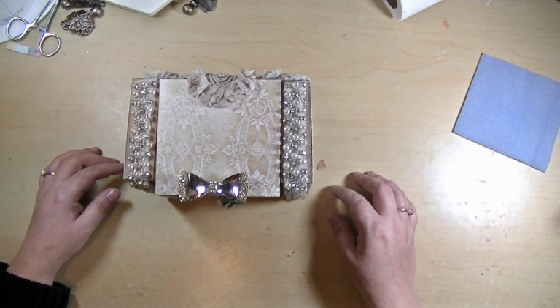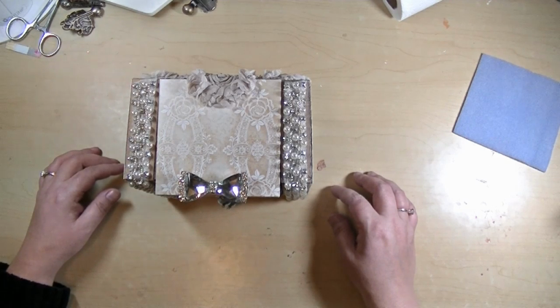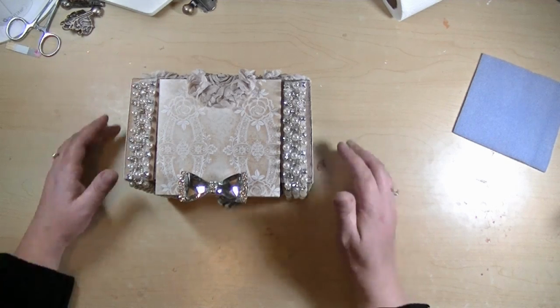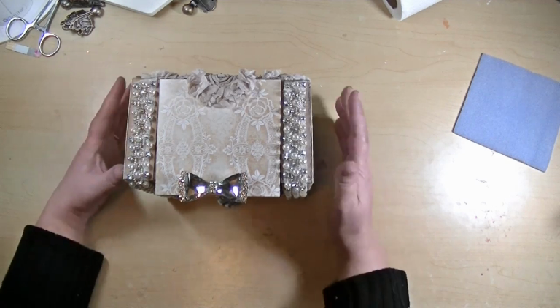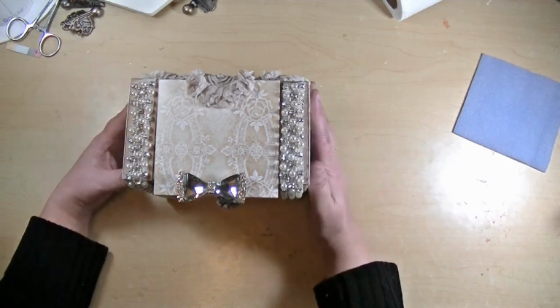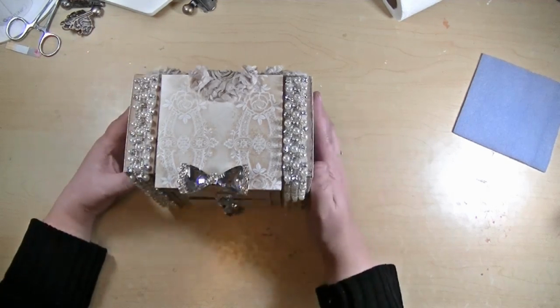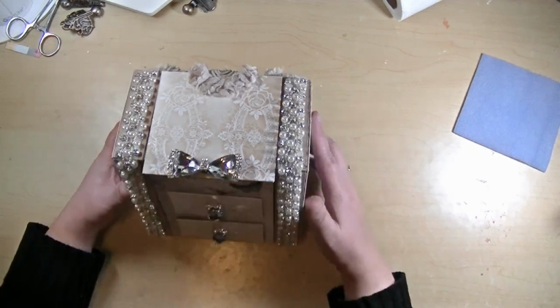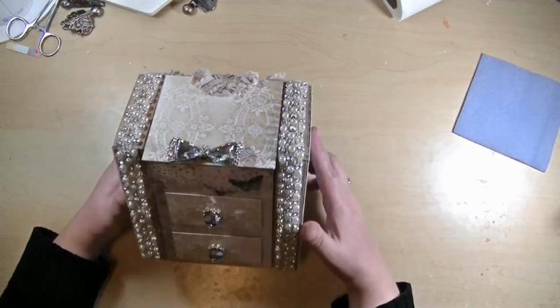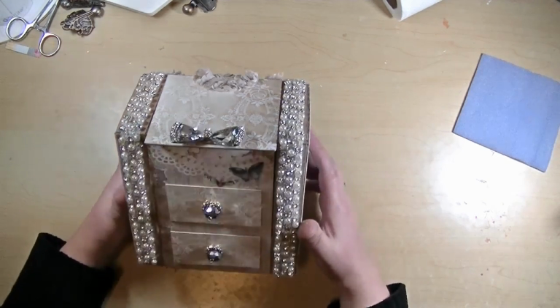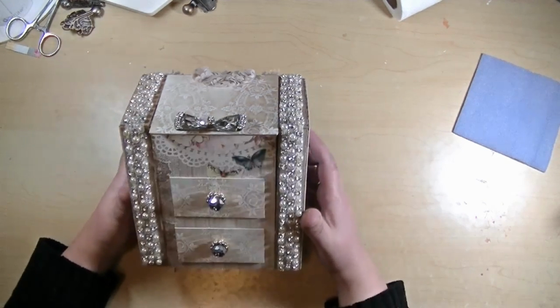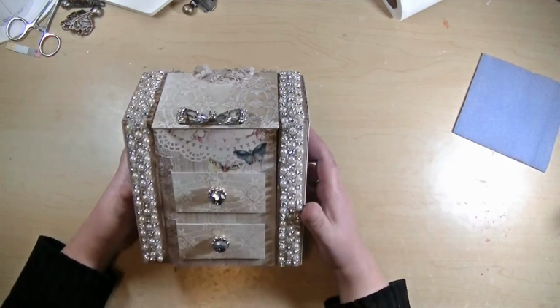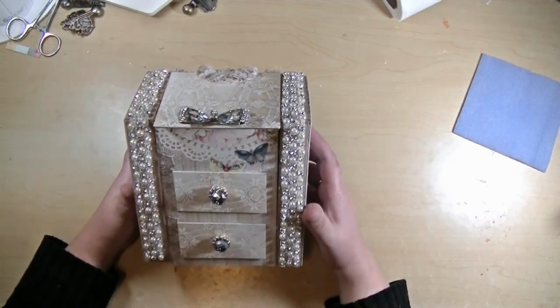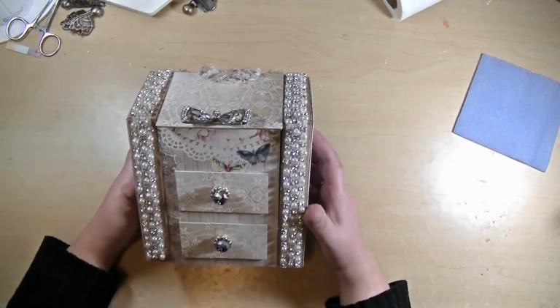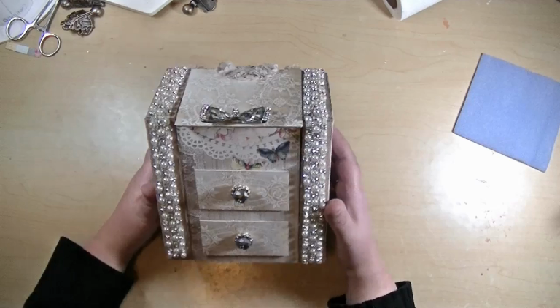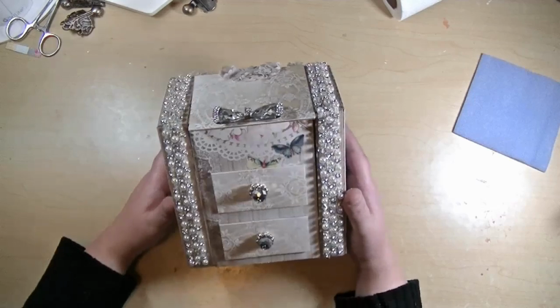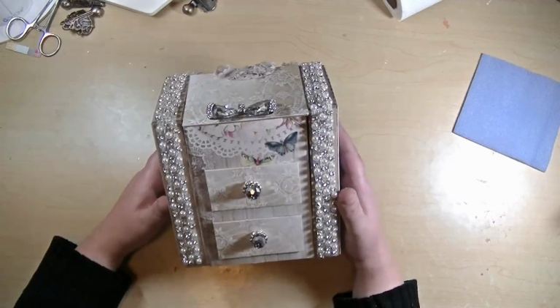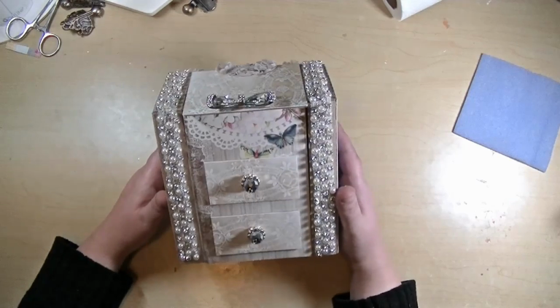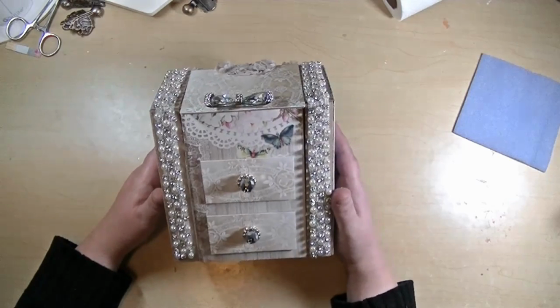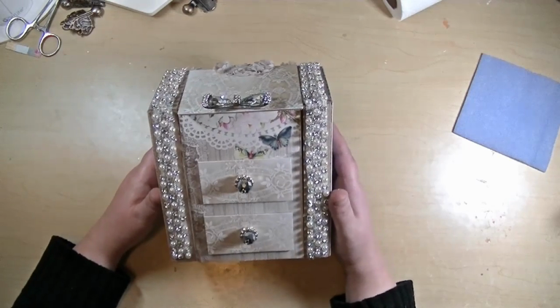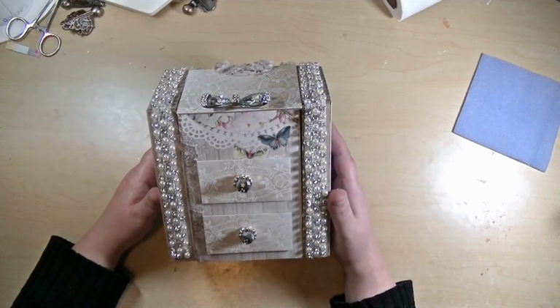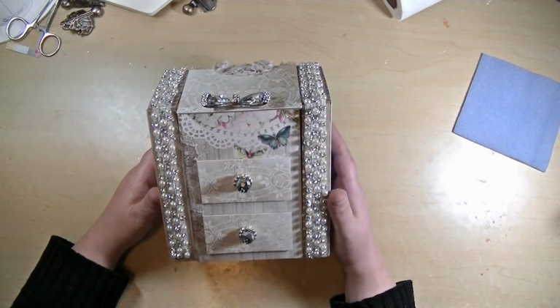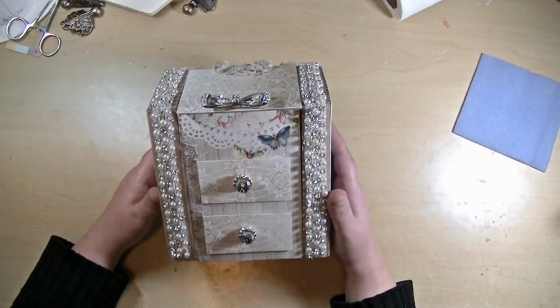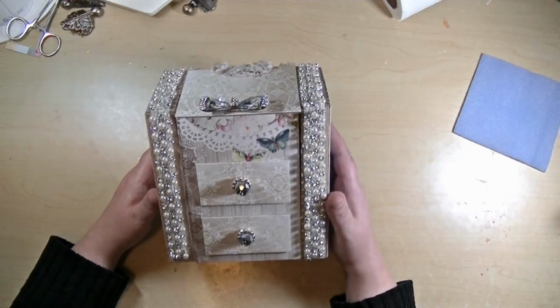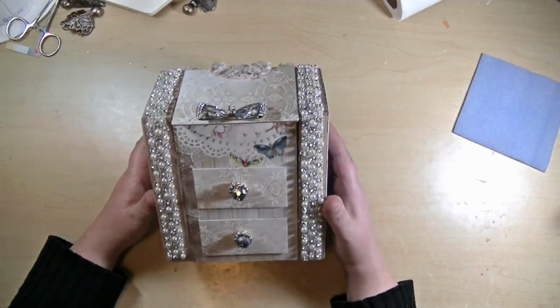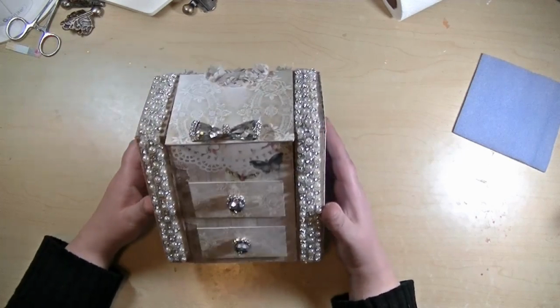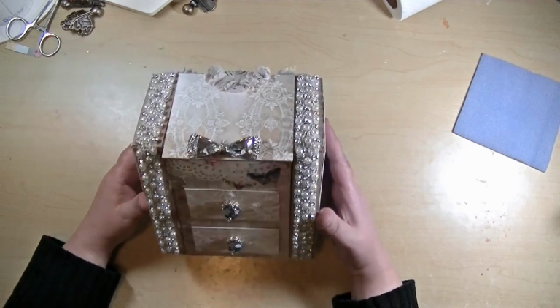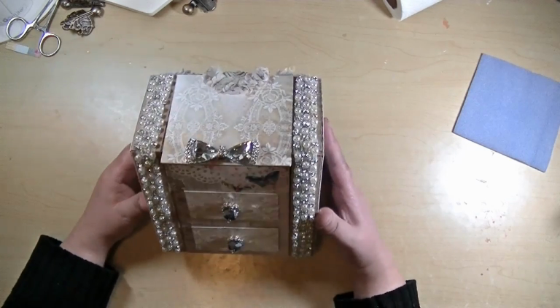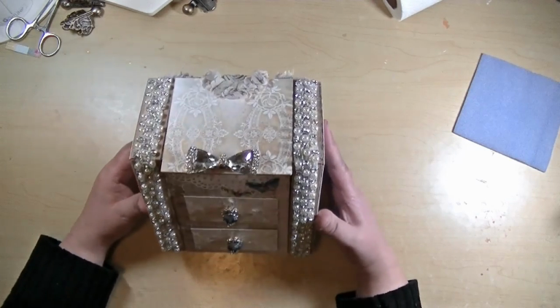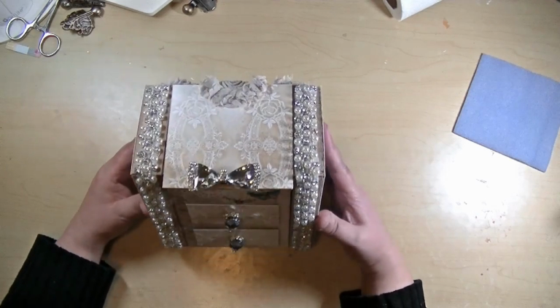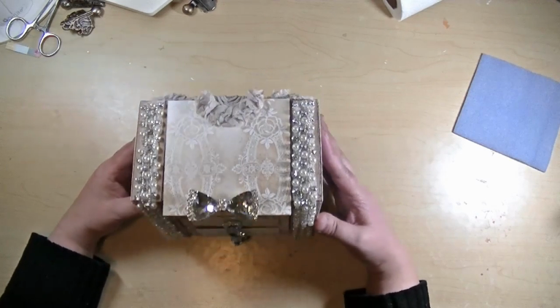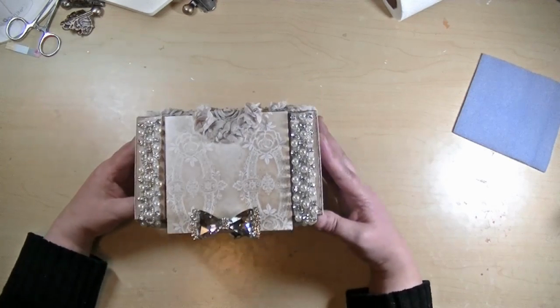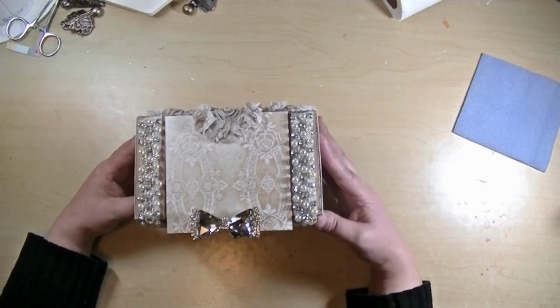I hope you liked my little jewelry armoire. Thanks so much for watching and we'll see you next time. Bye!